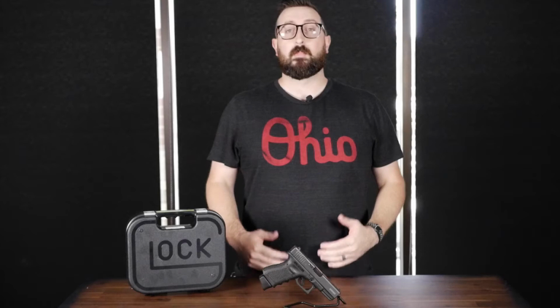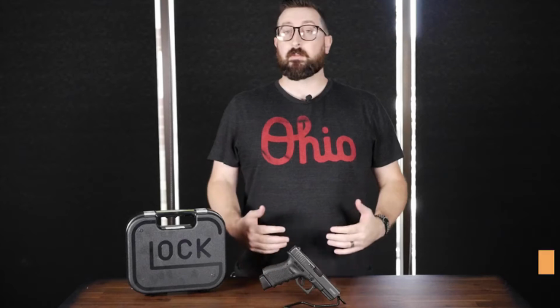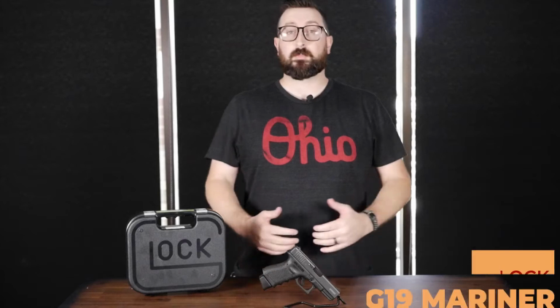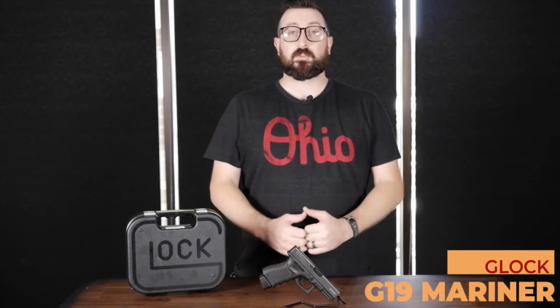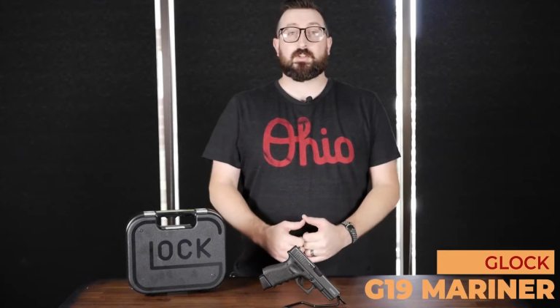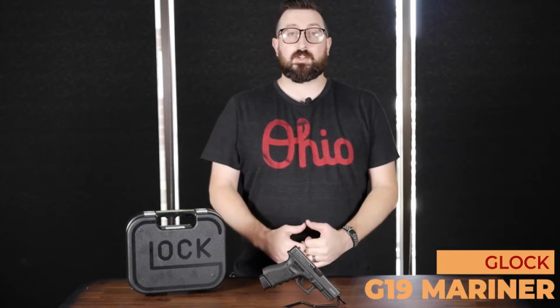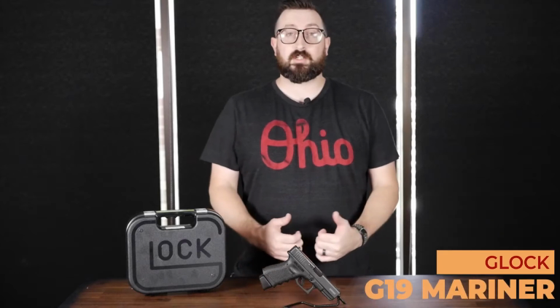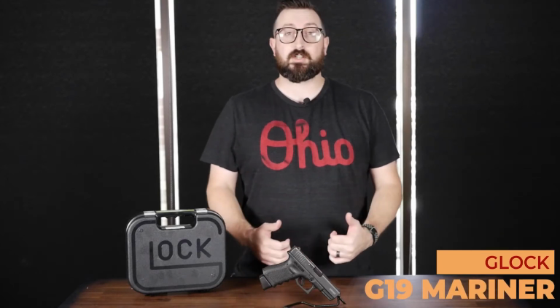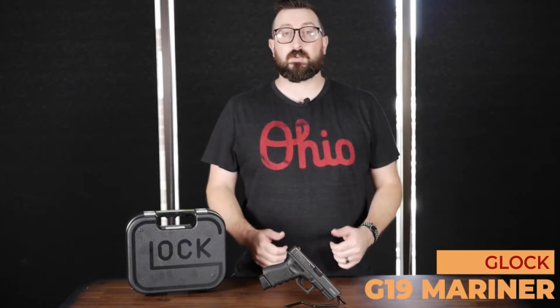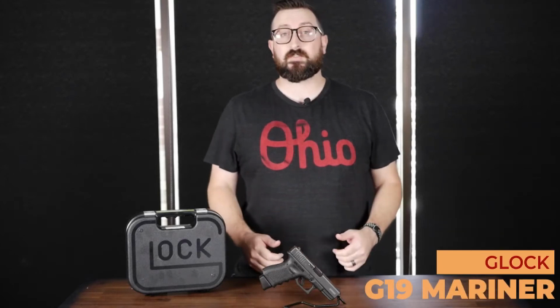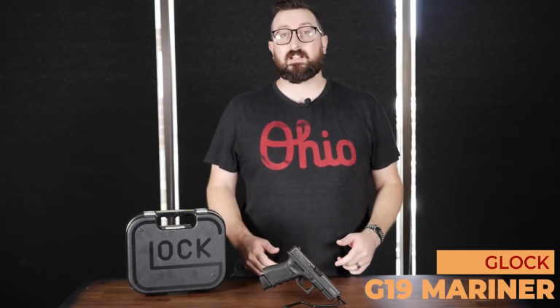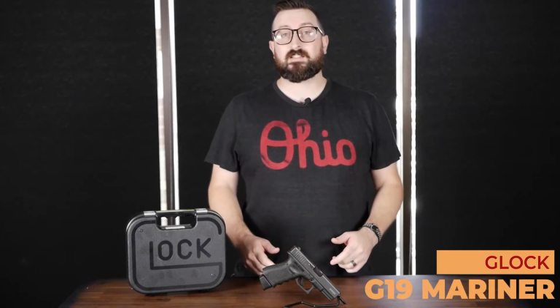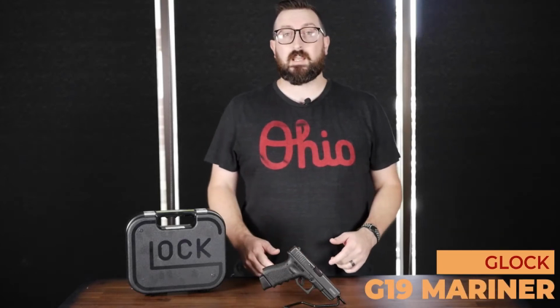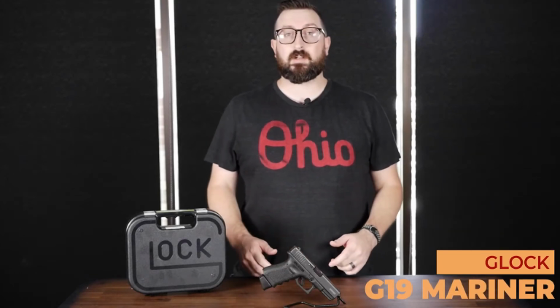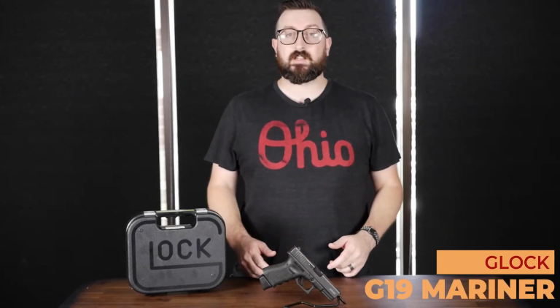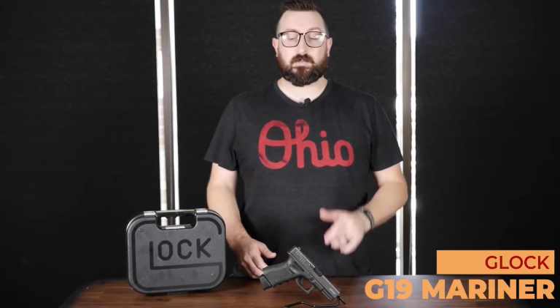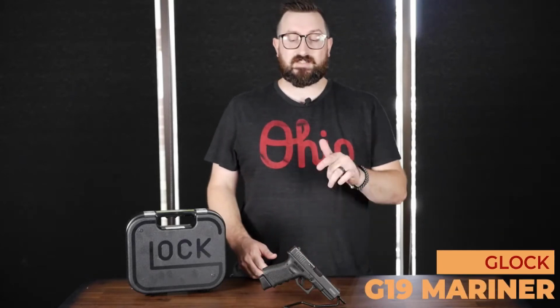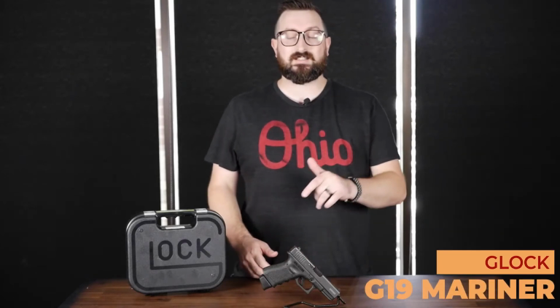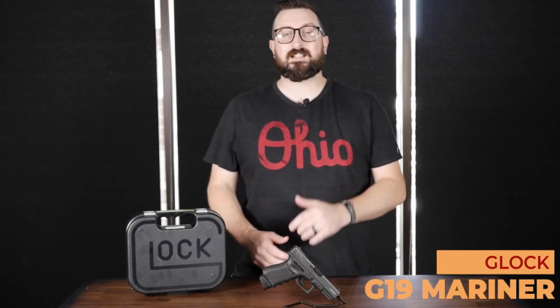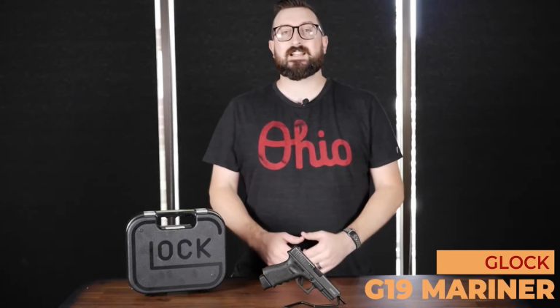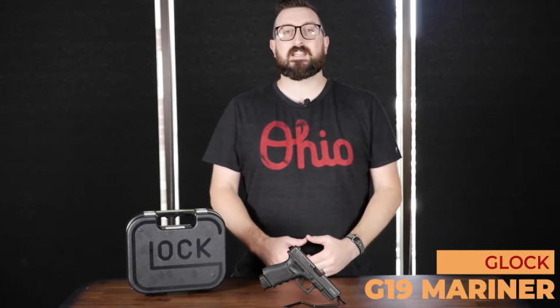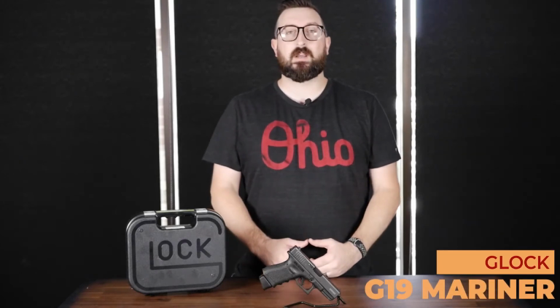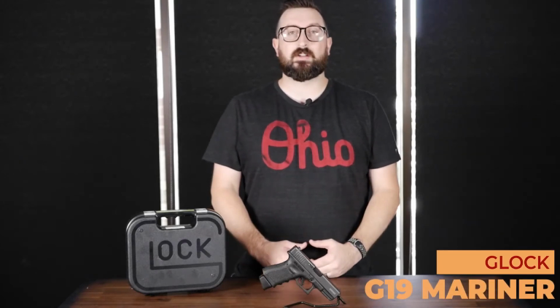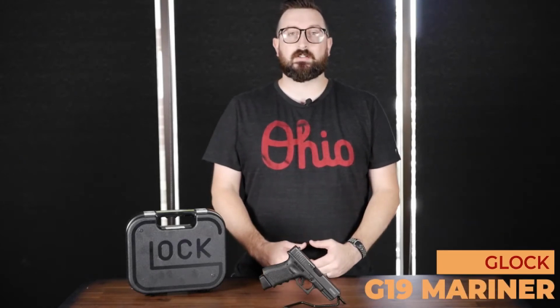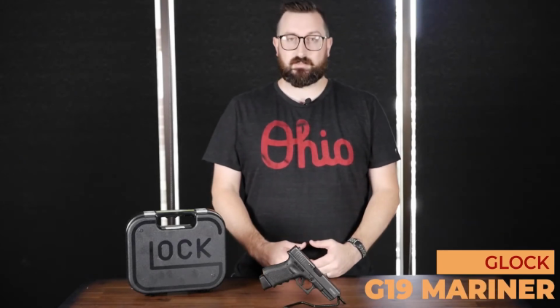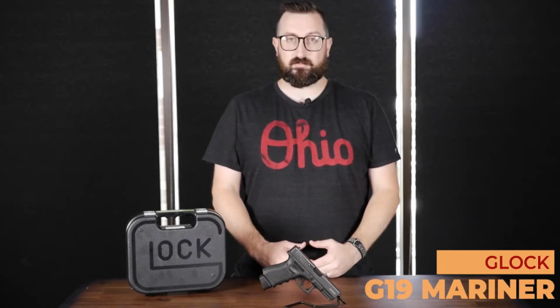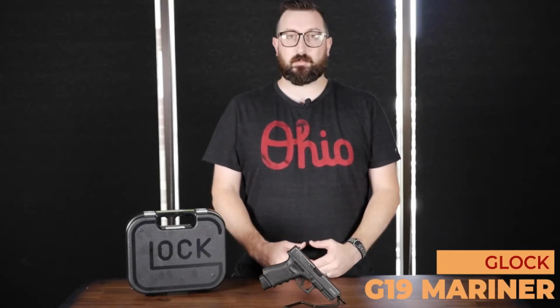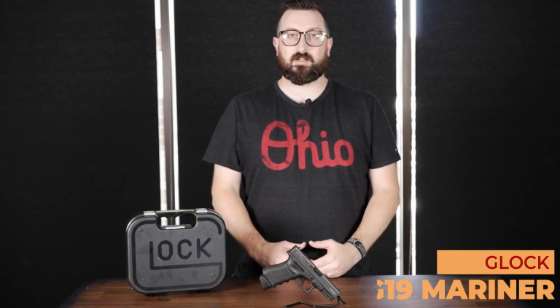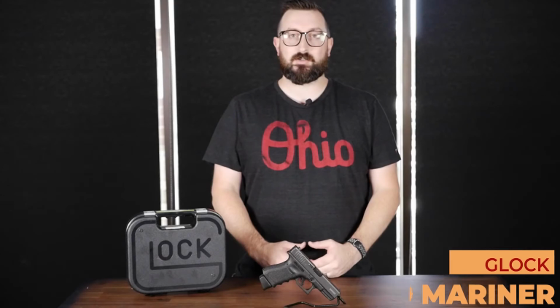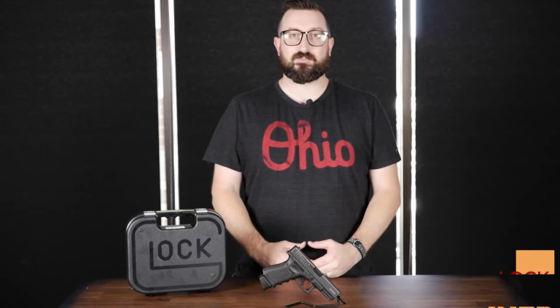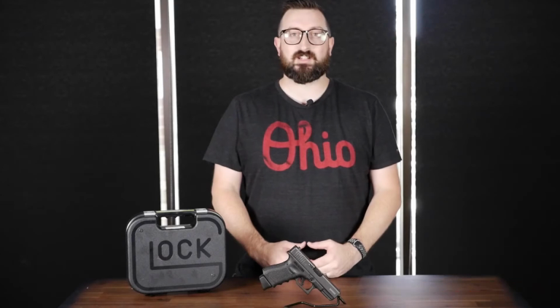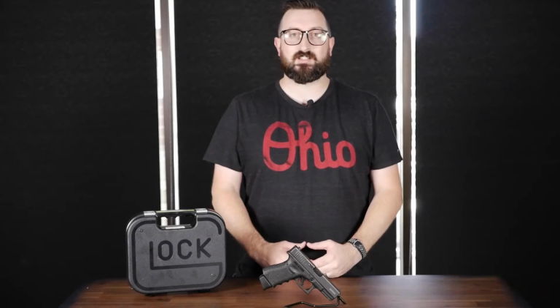My name is Brooks Church. I work here at Georgia Fireline. Today we're going to talk about the Glock 19 Mariner, available here at Georgia Fireline.